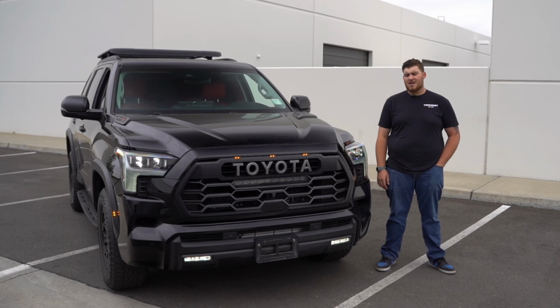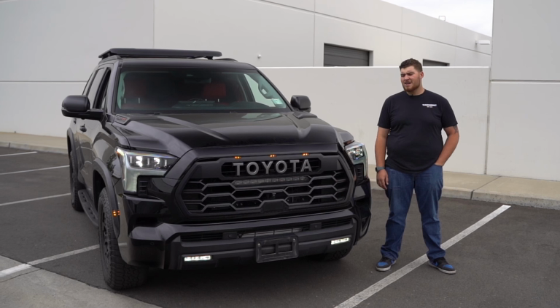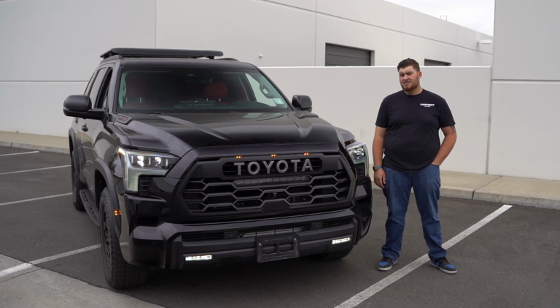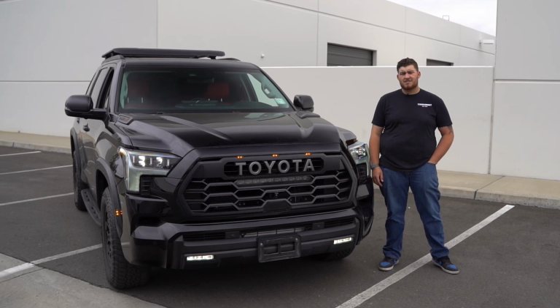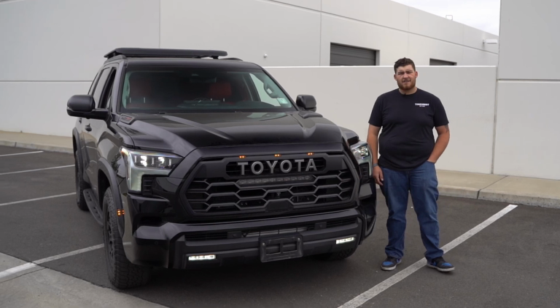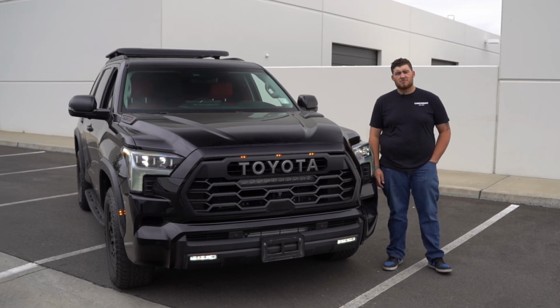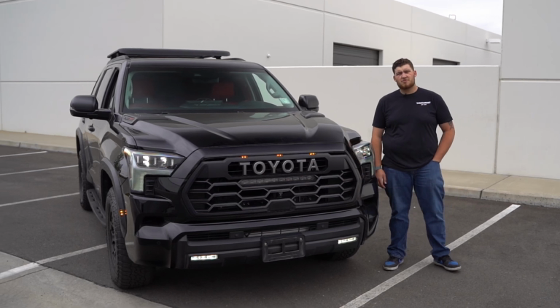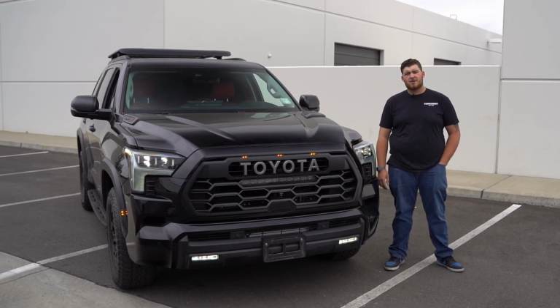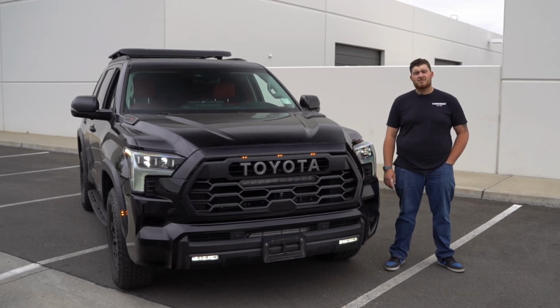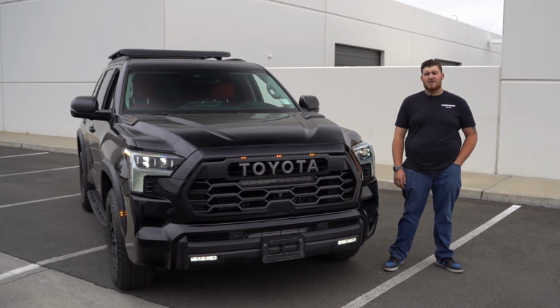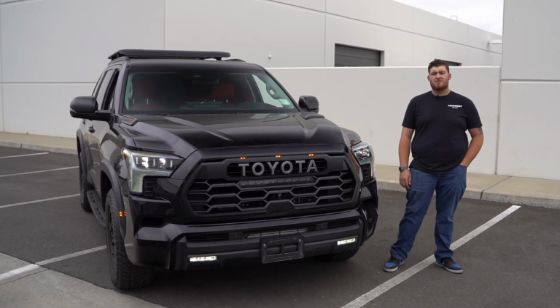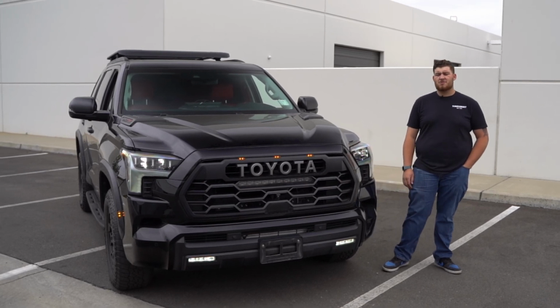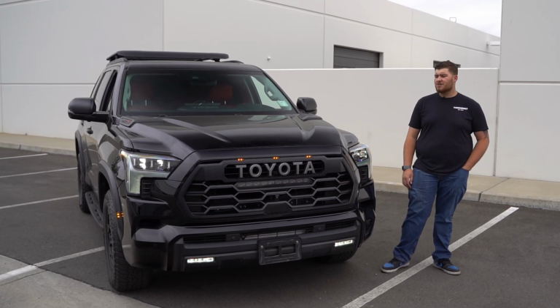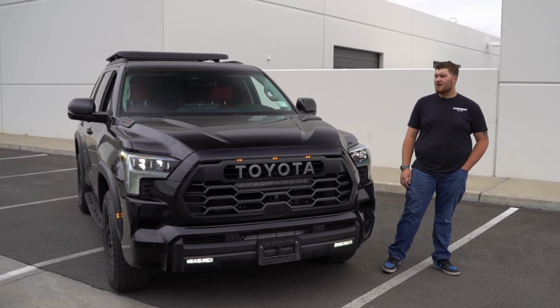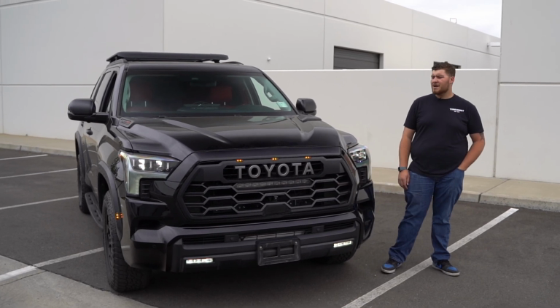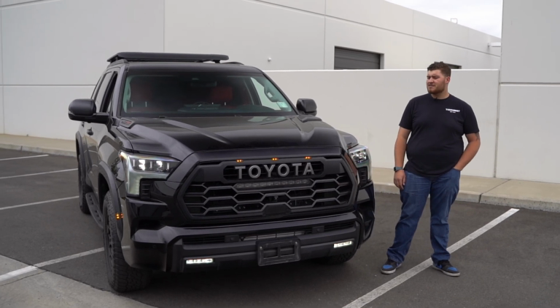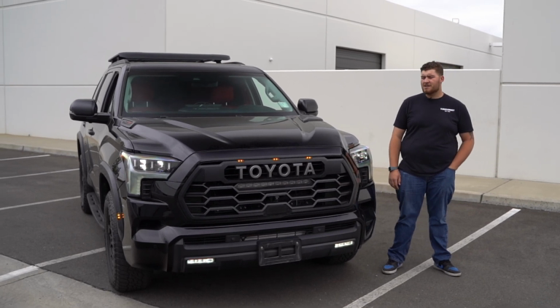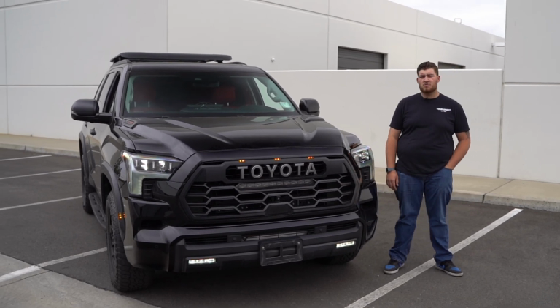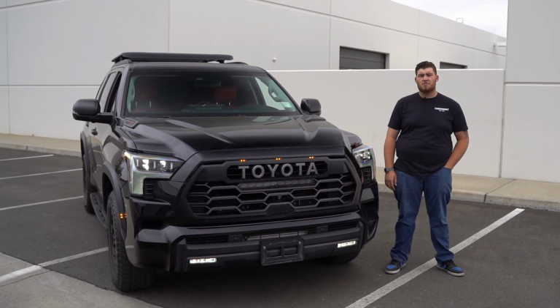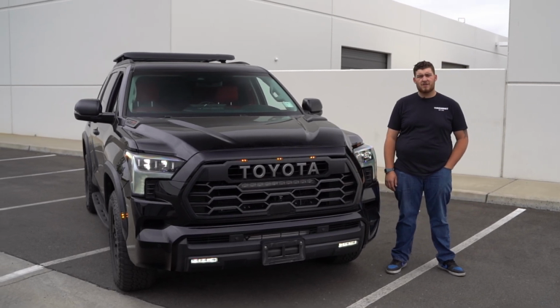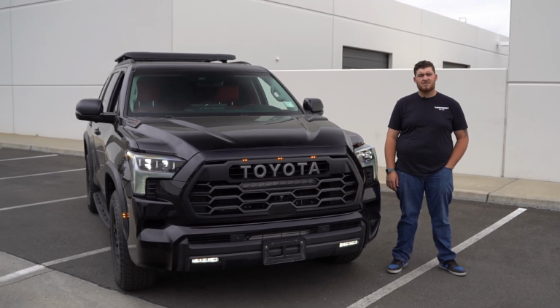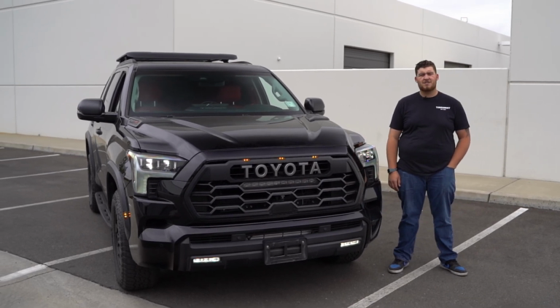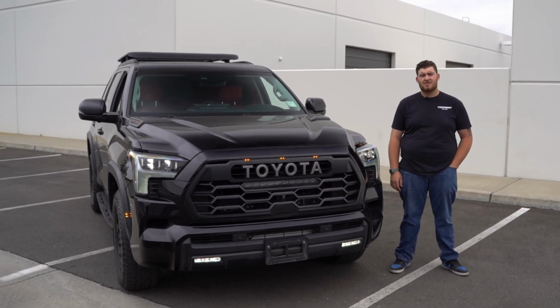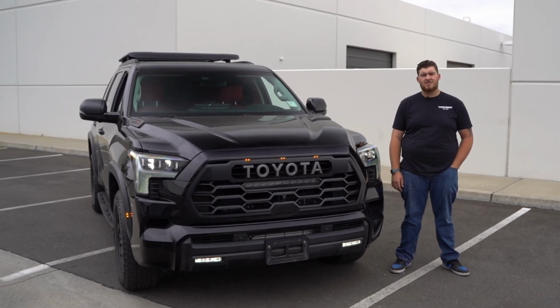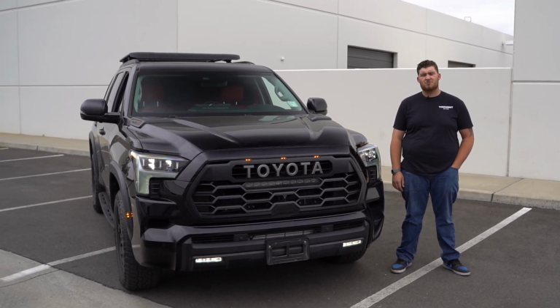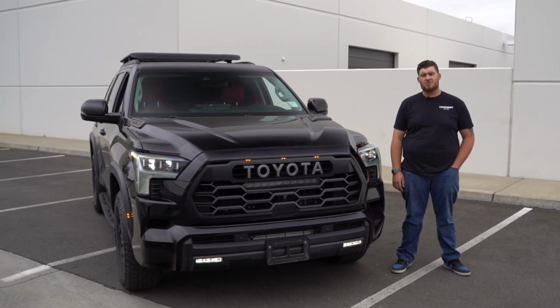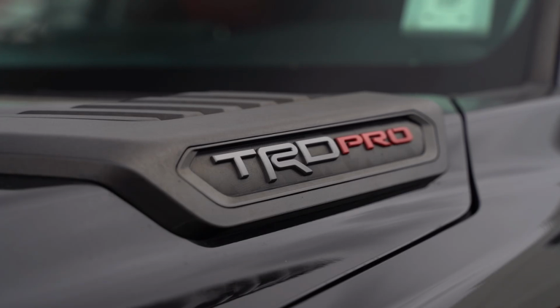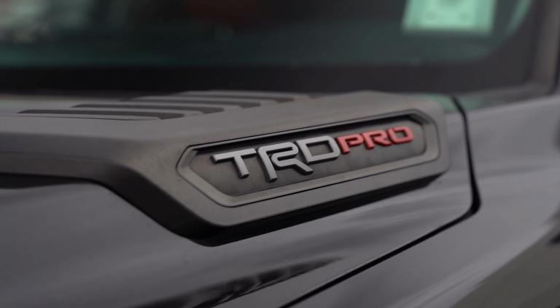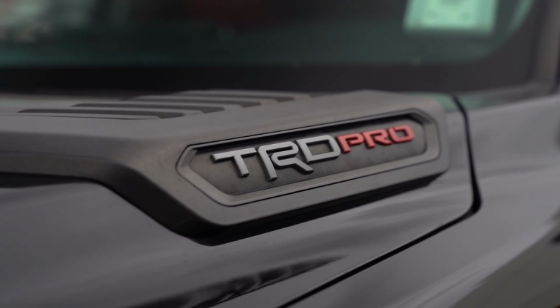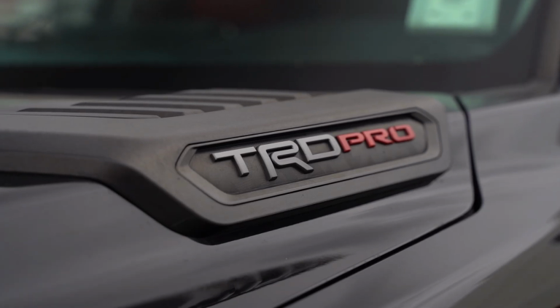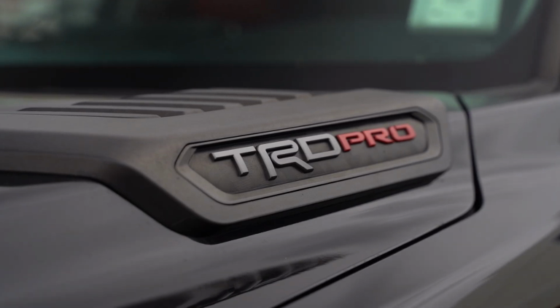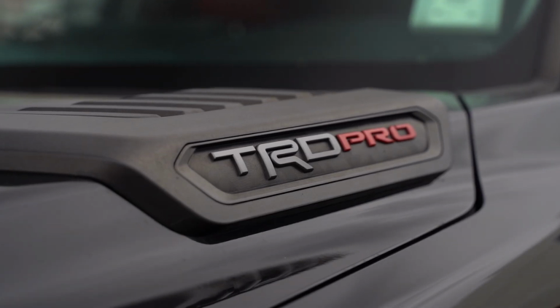Hey guys, this is Zach from TurboSmart. Today we're doing a compact EM dual port install on this 2024 Toyota Sequoia.